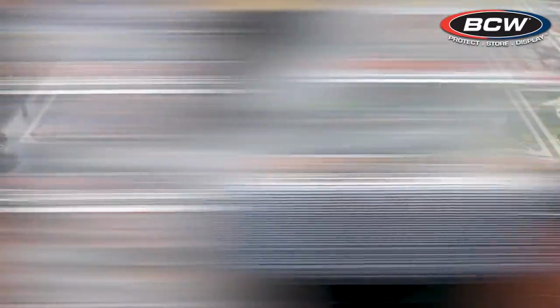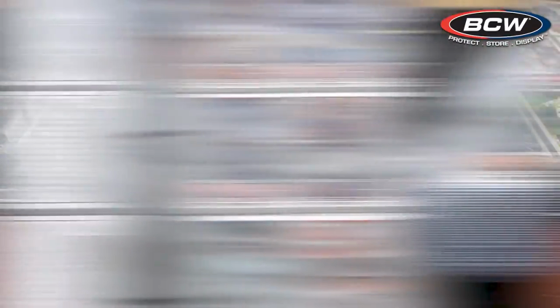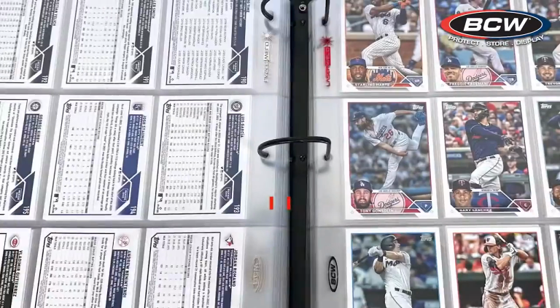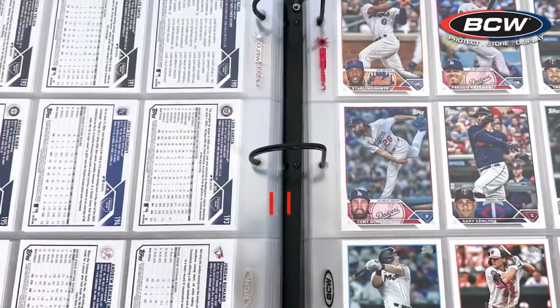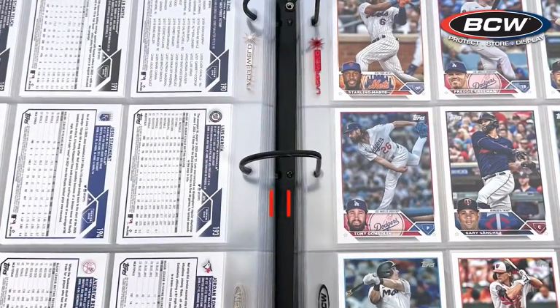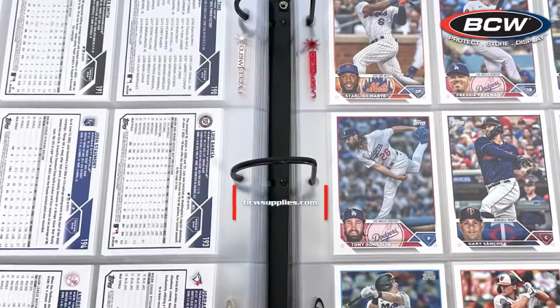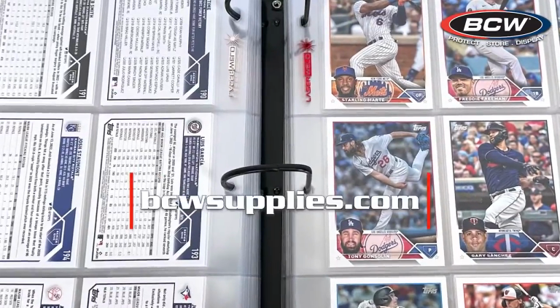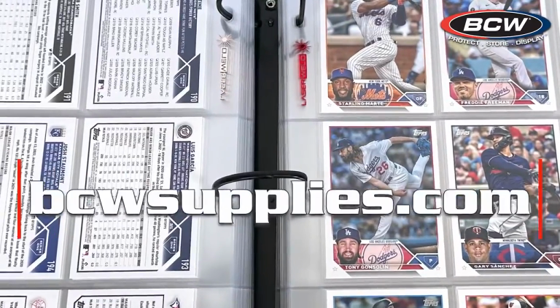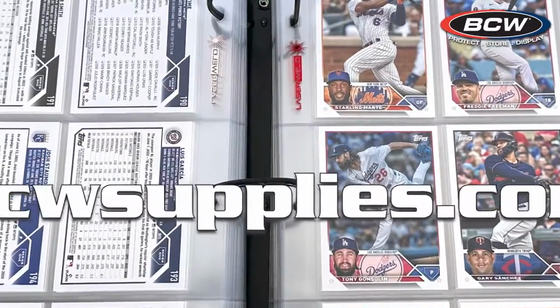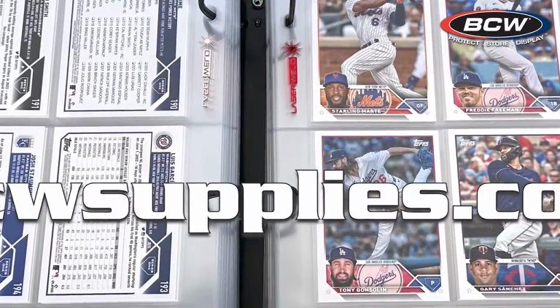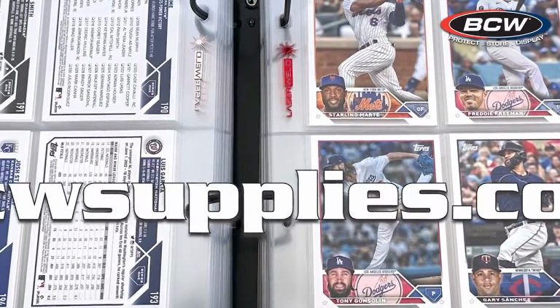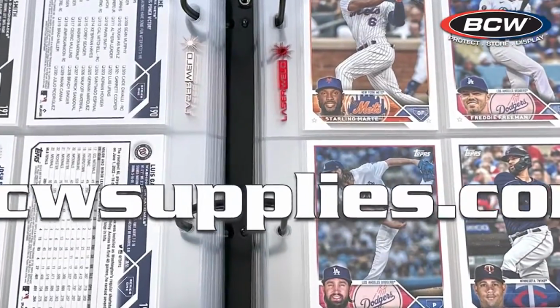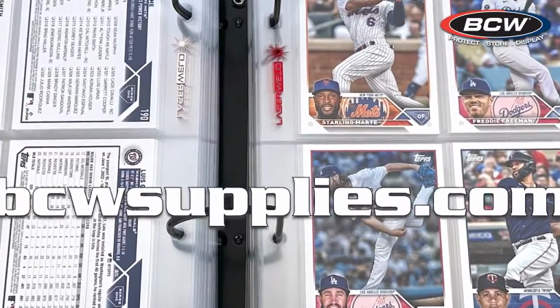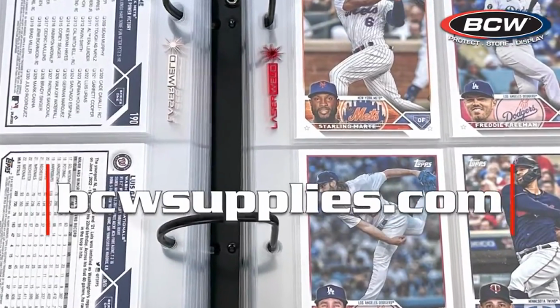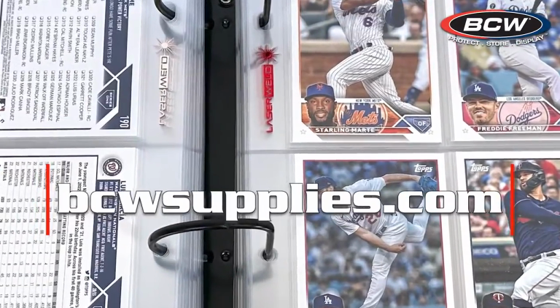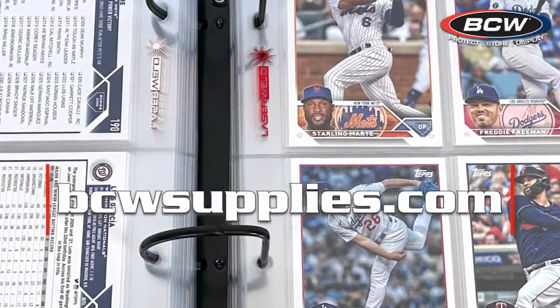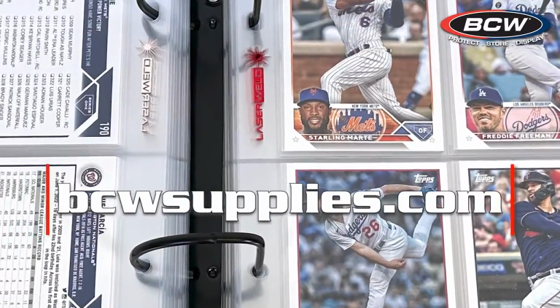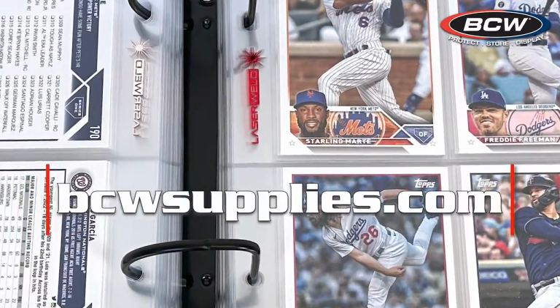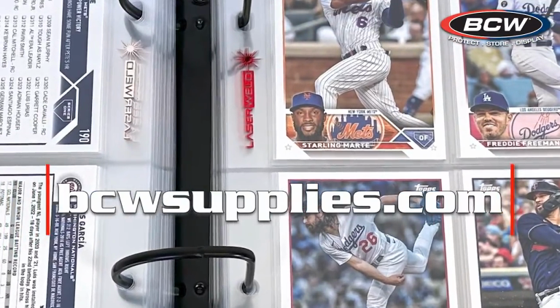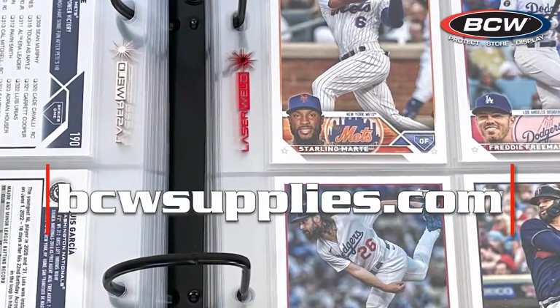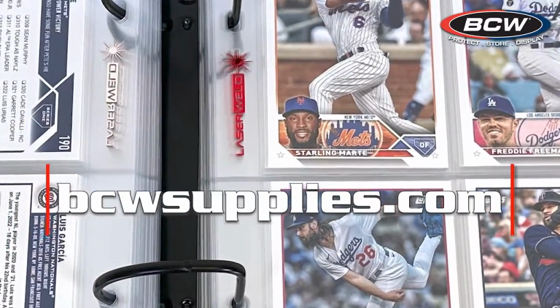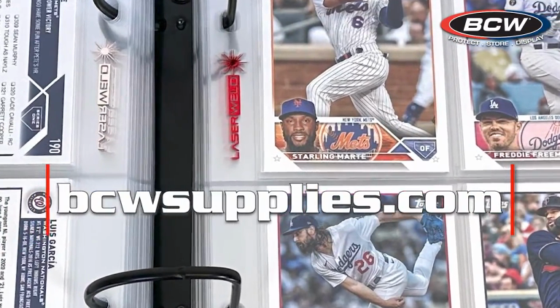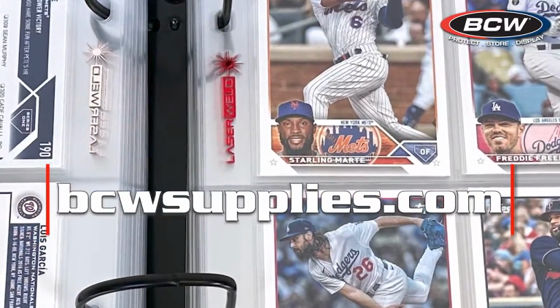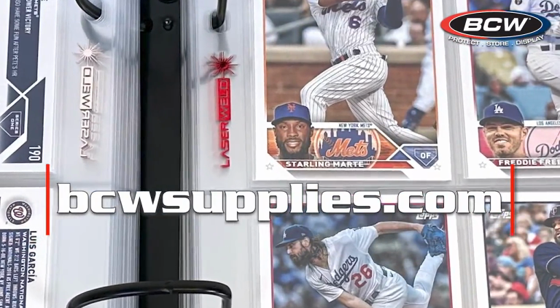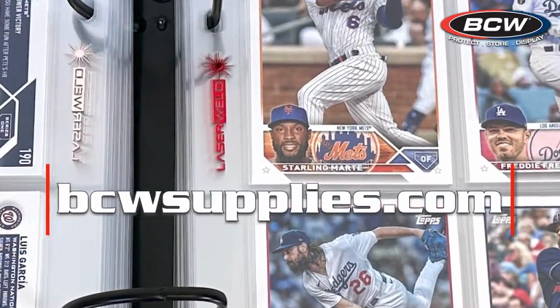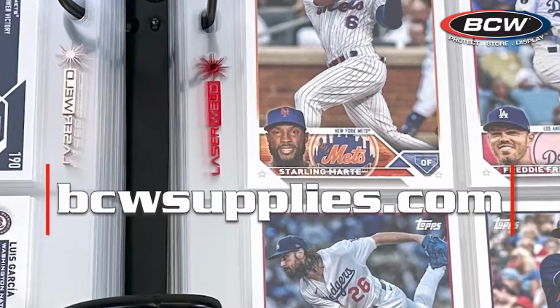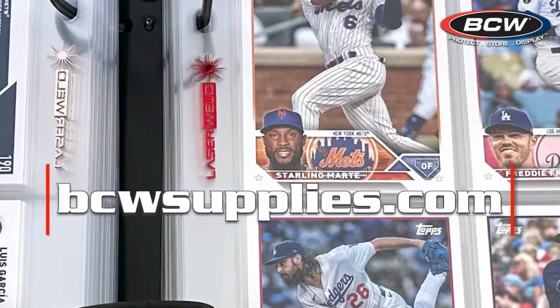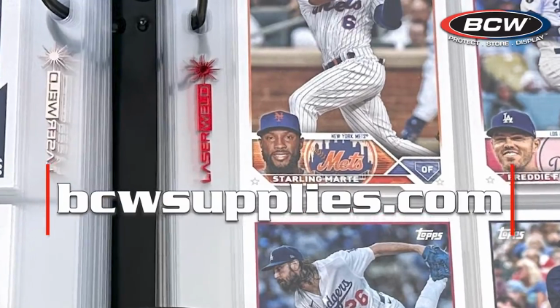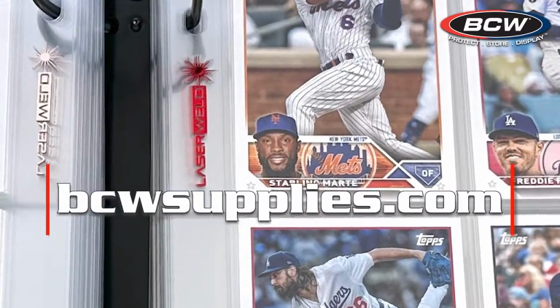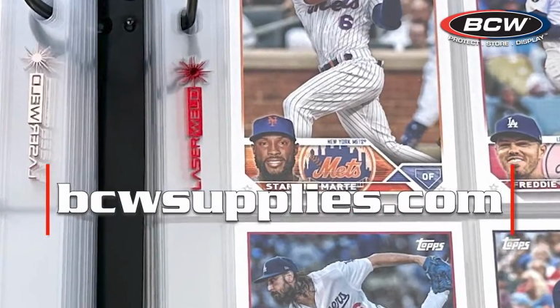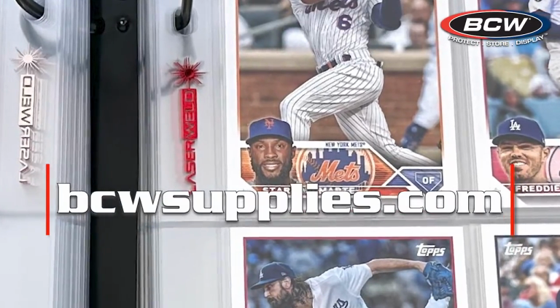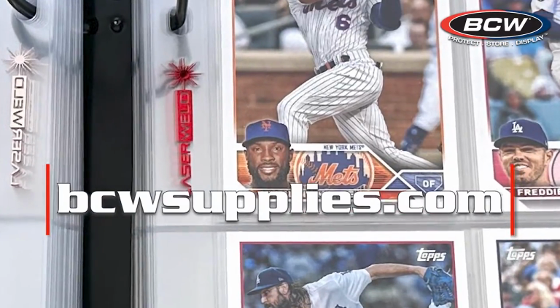Check out laser weld pages at bcwsupplies.com.